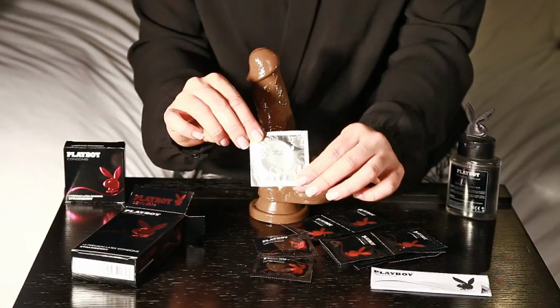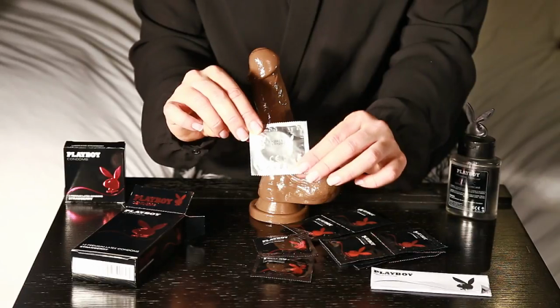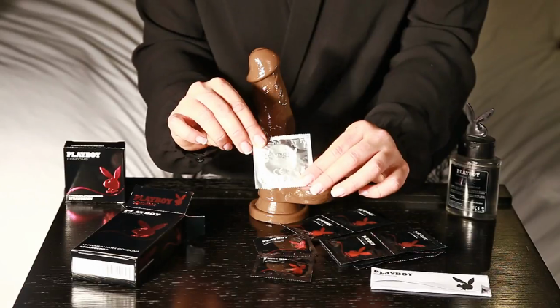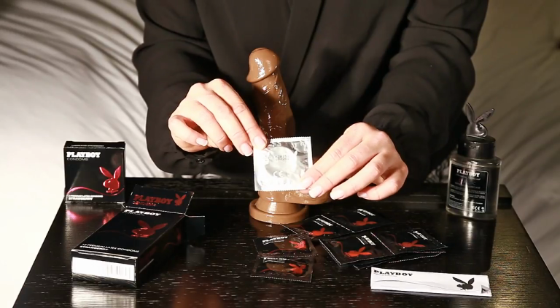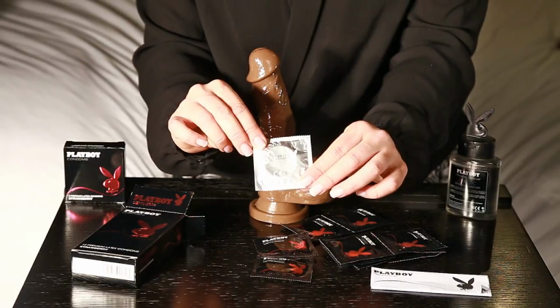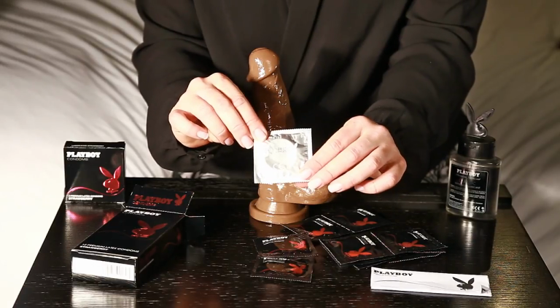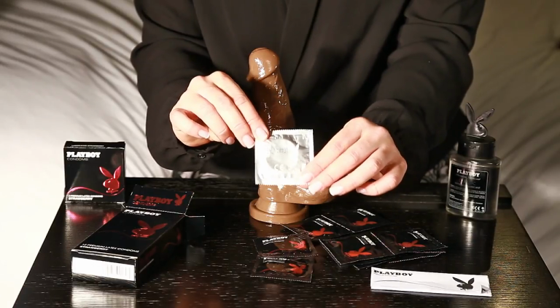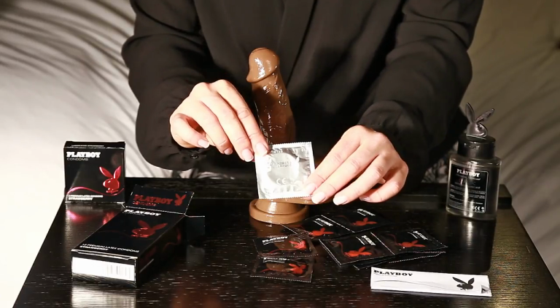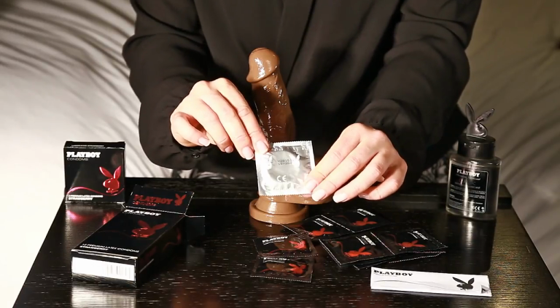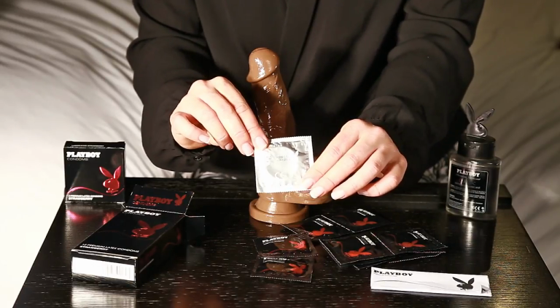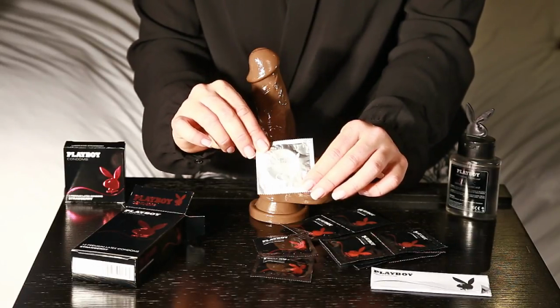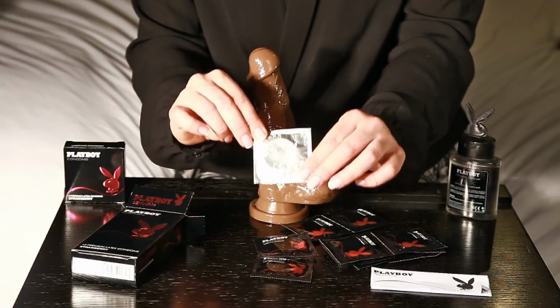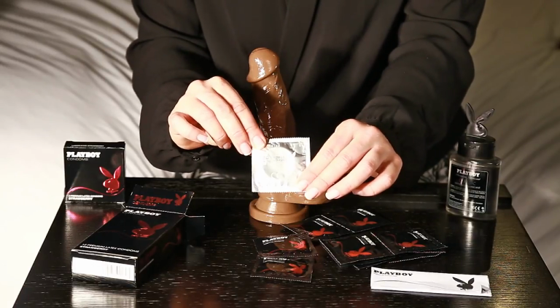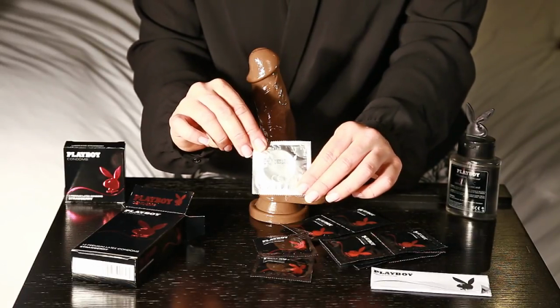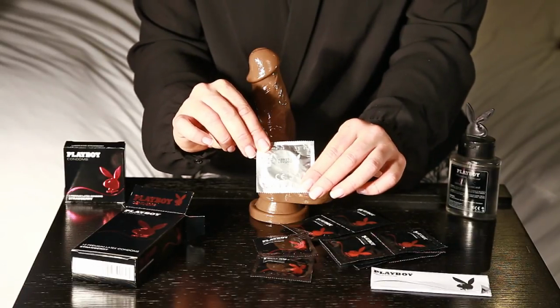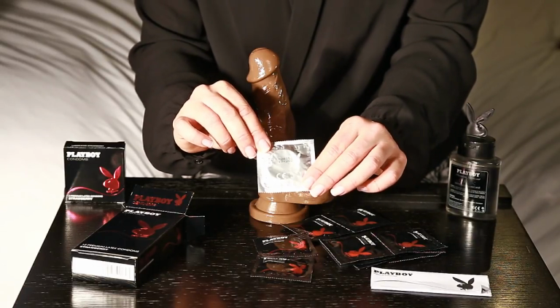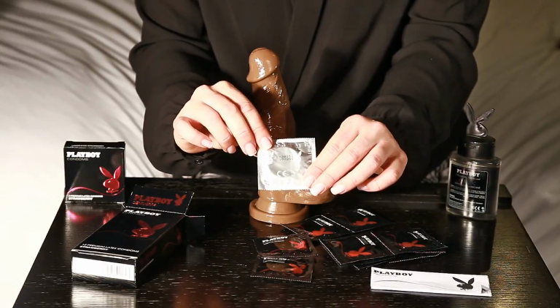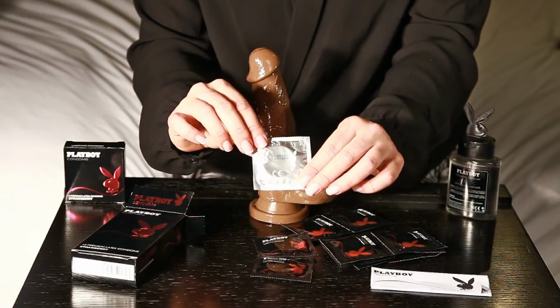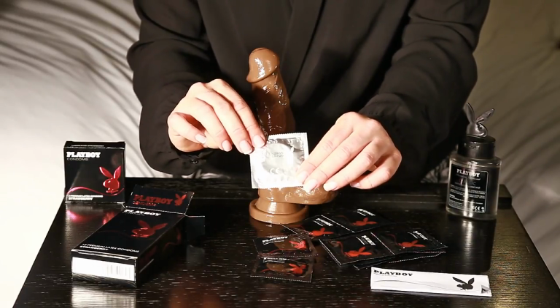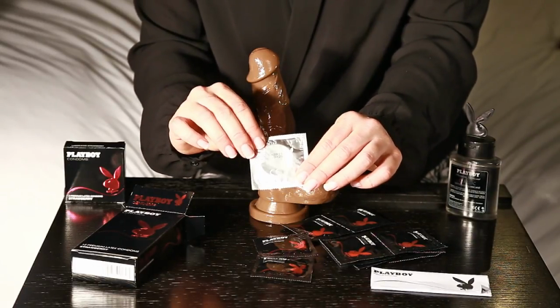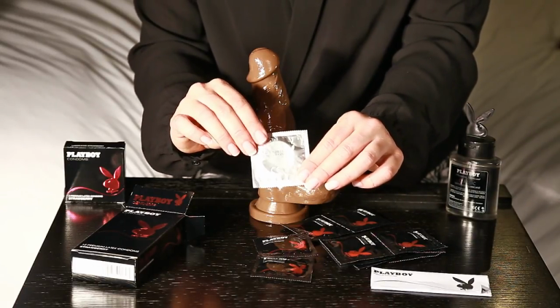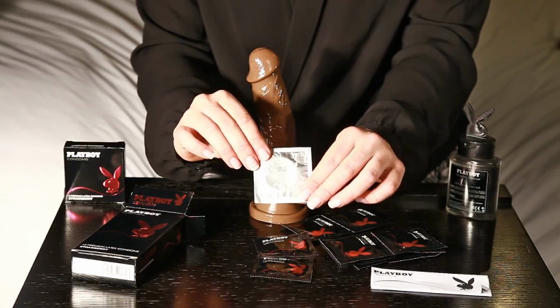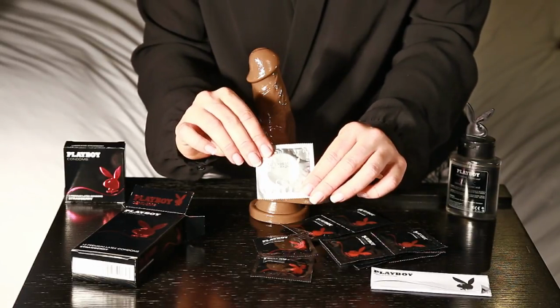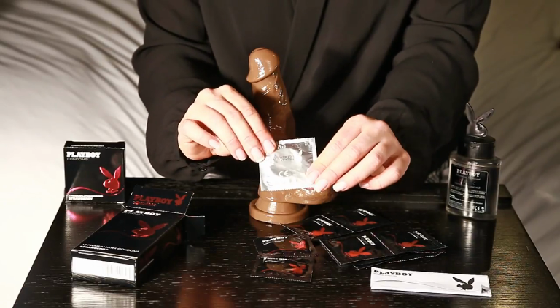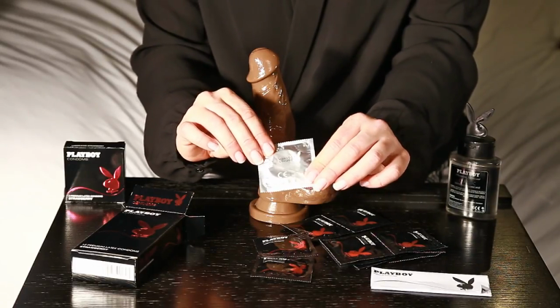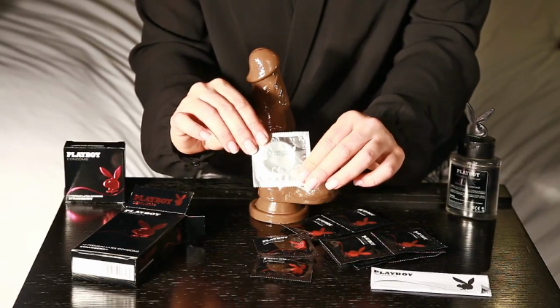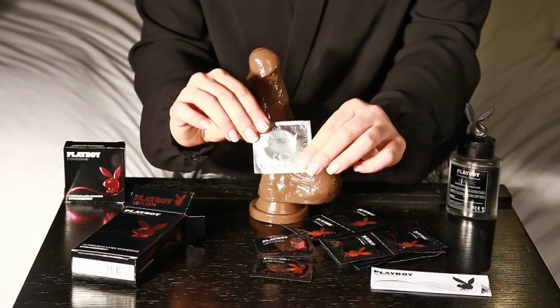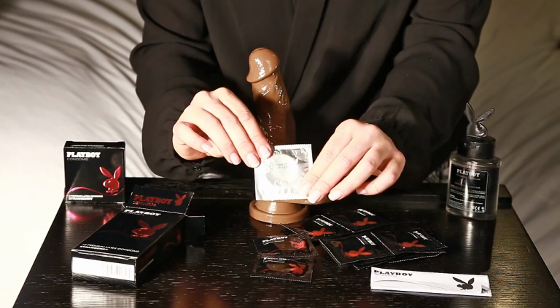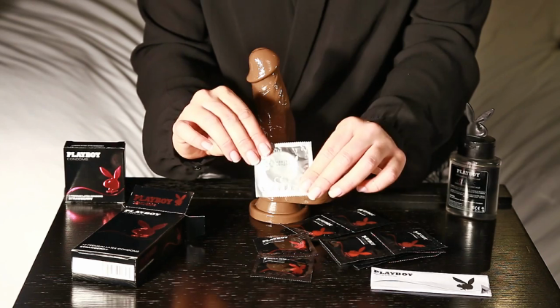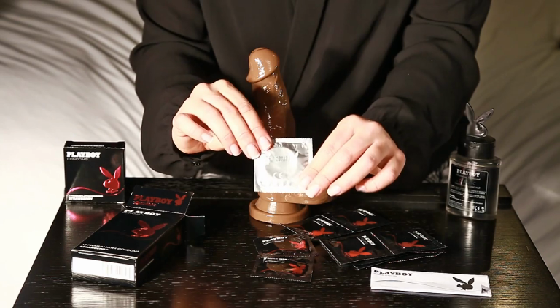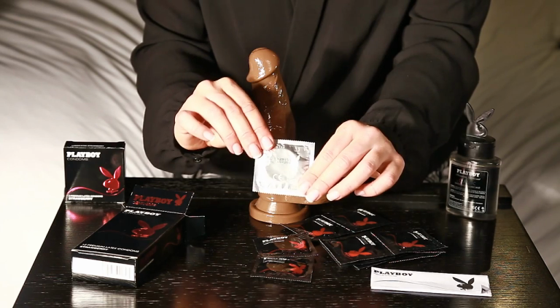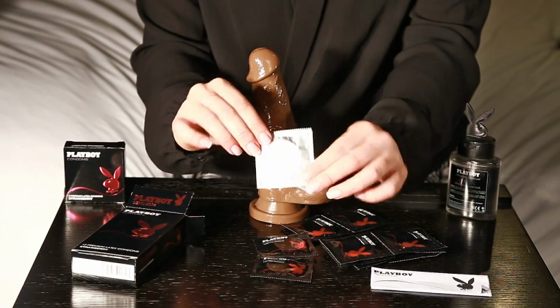We recommend that you don't use the condom after this date as there is a higher risk the latex will tear.